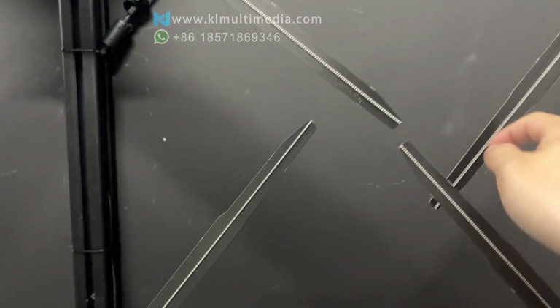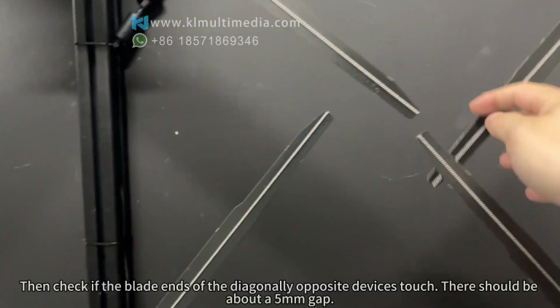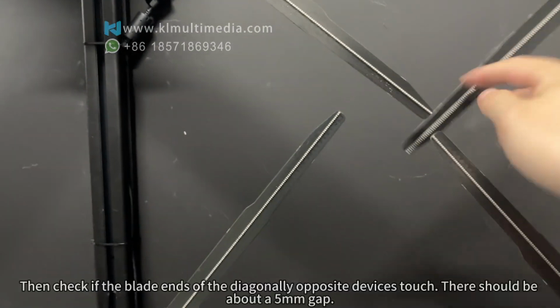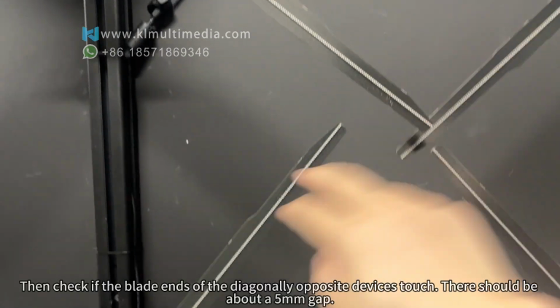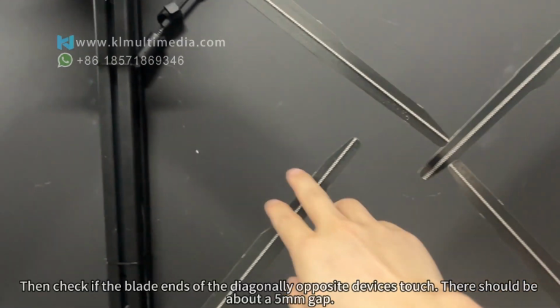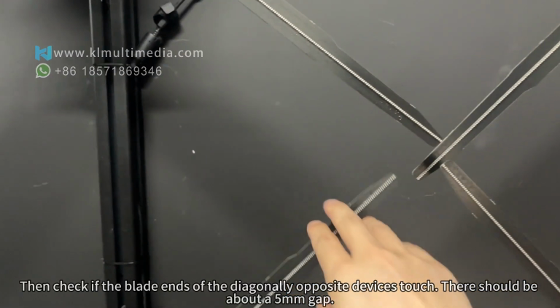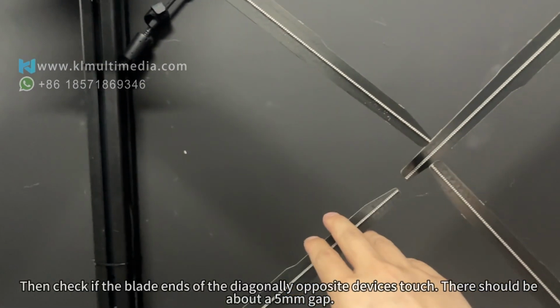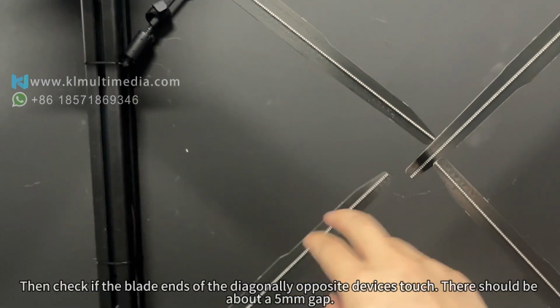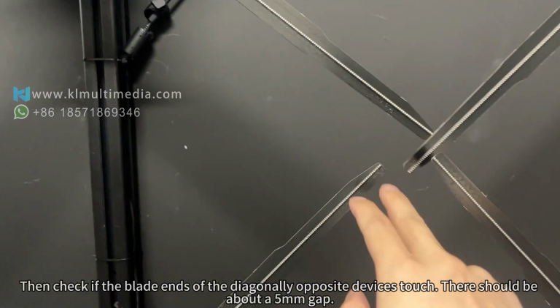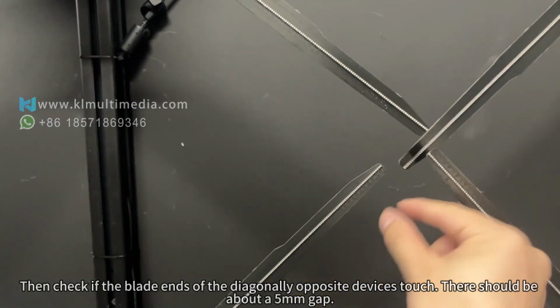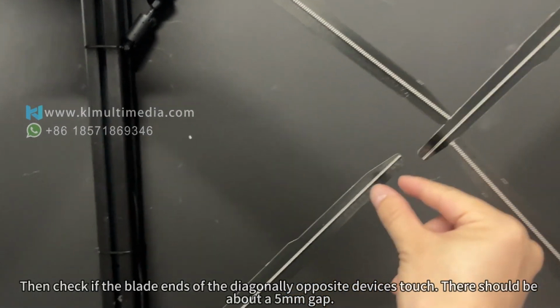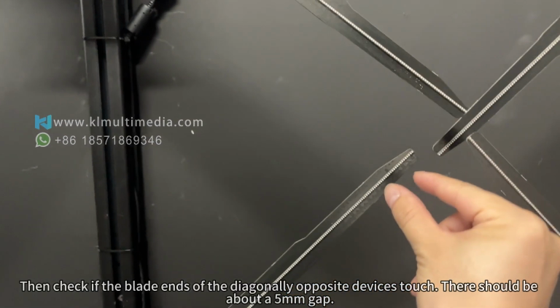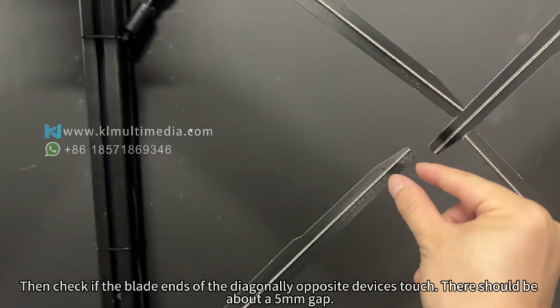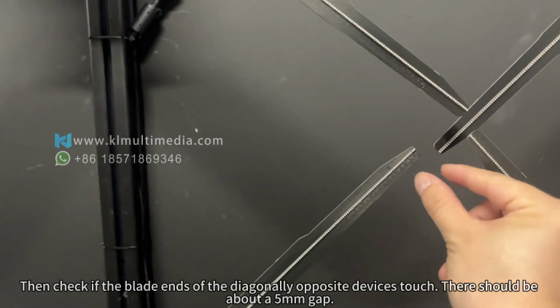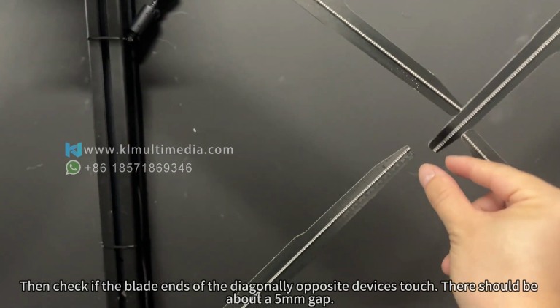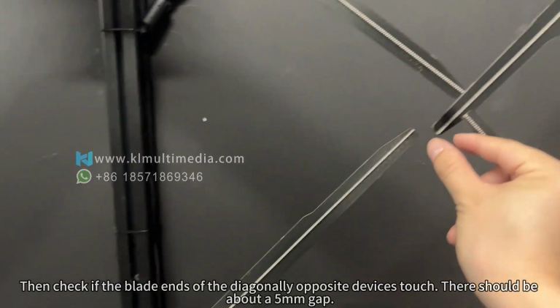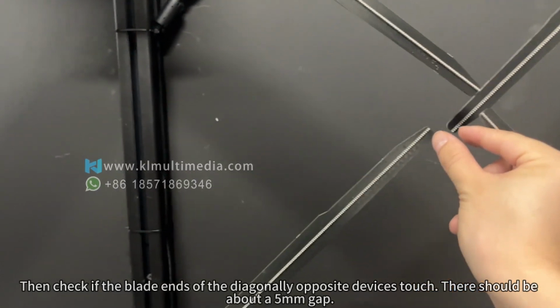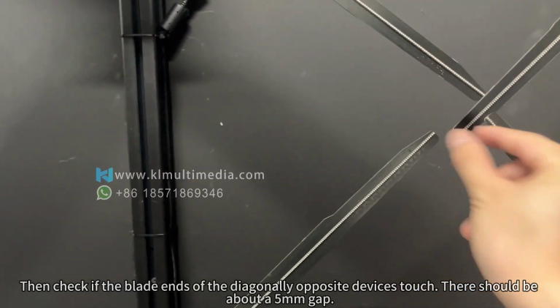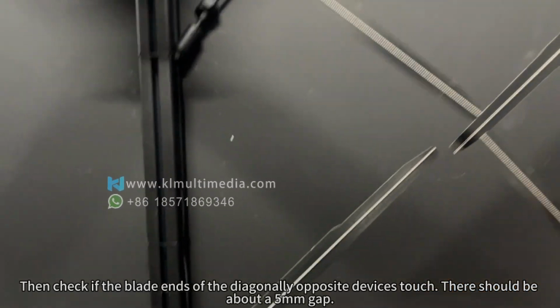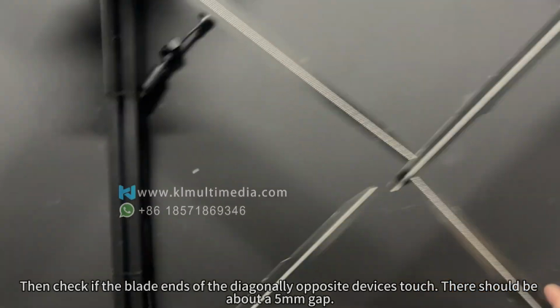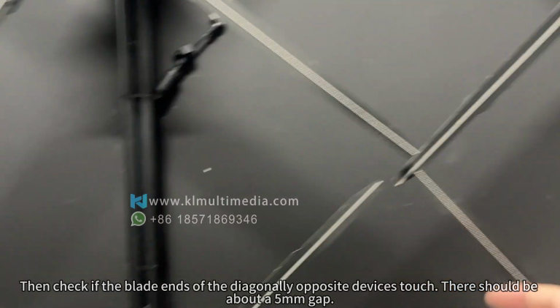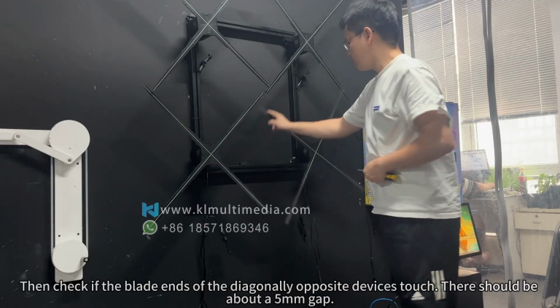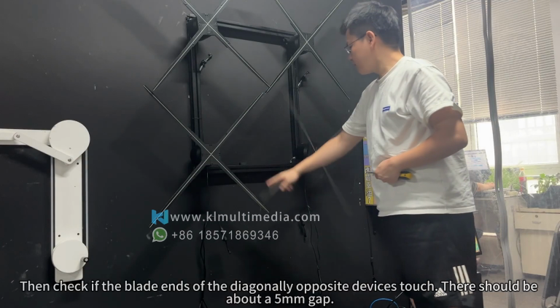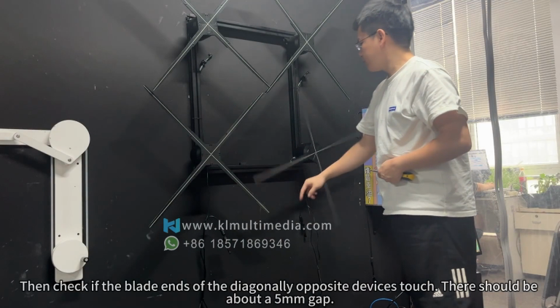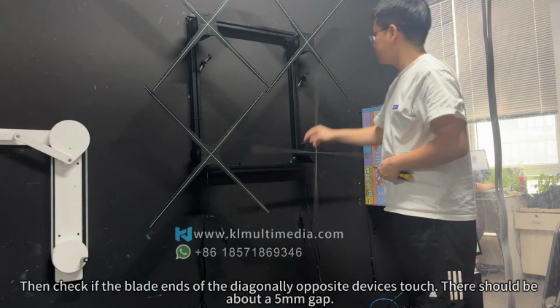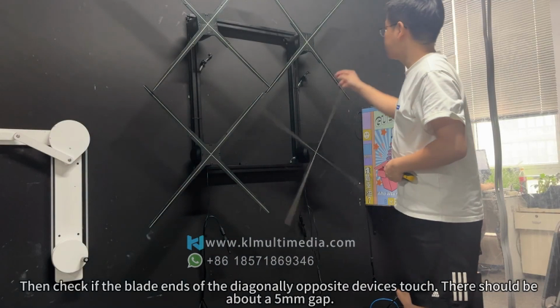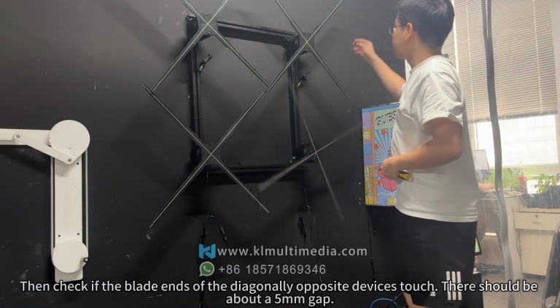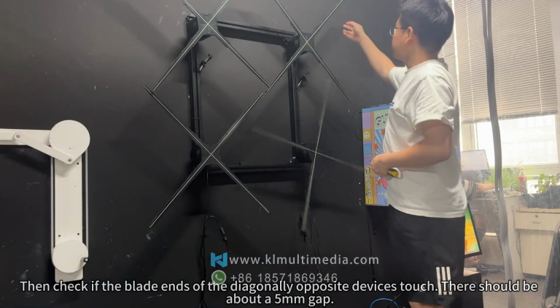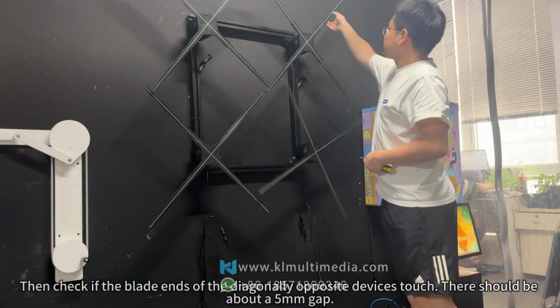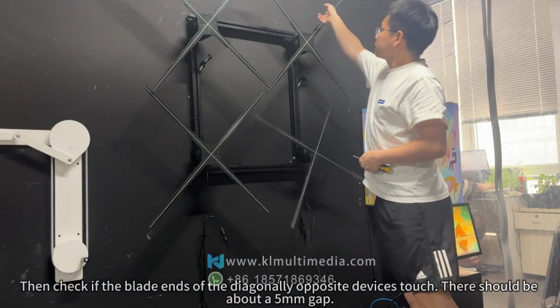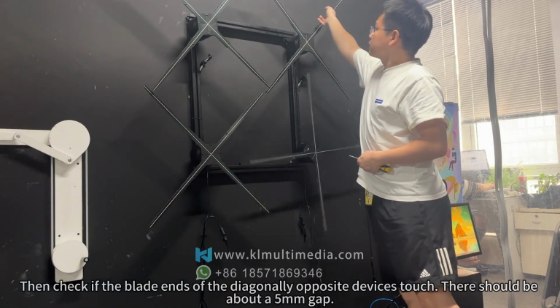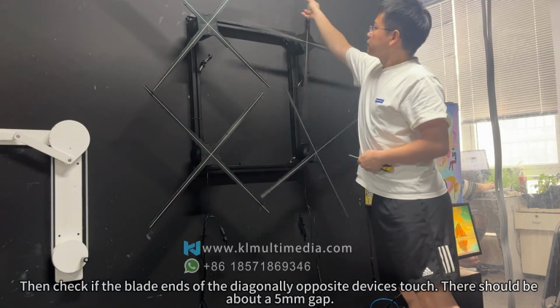Check if the blade ends of the diagonally opposite devices touch. There should be about a 5mm gap.